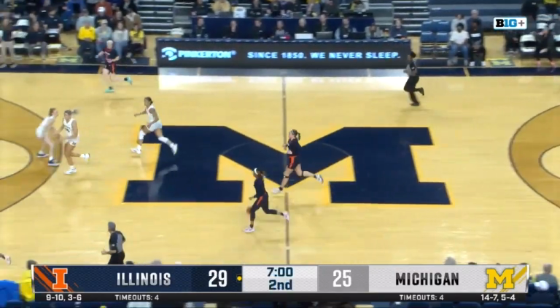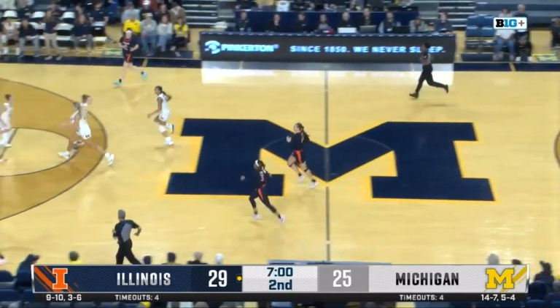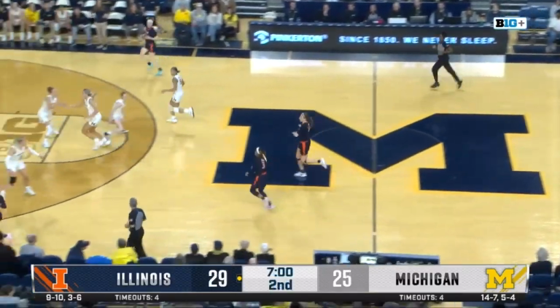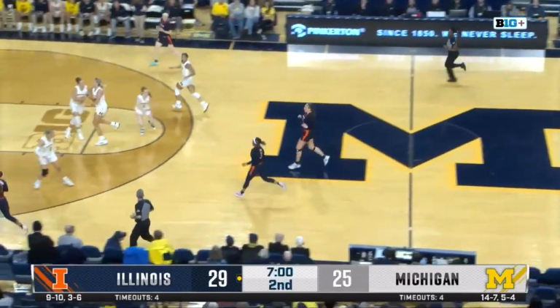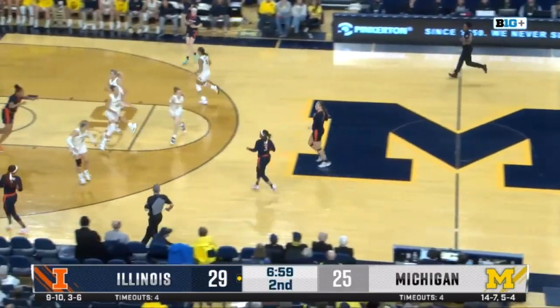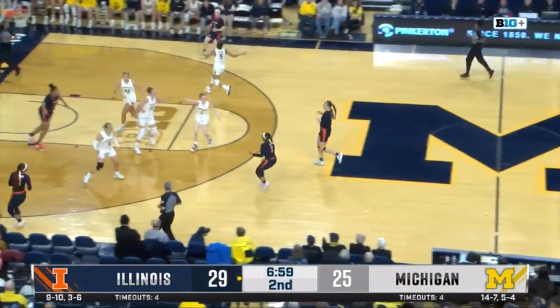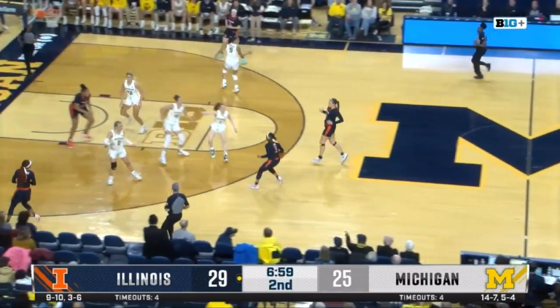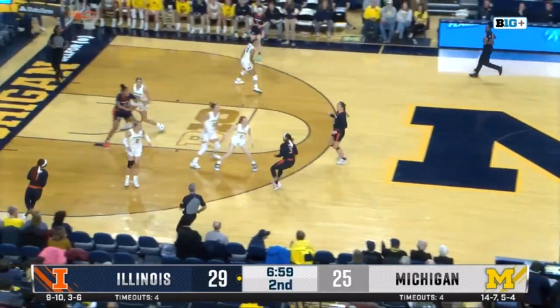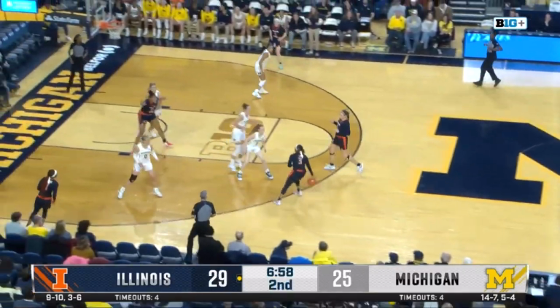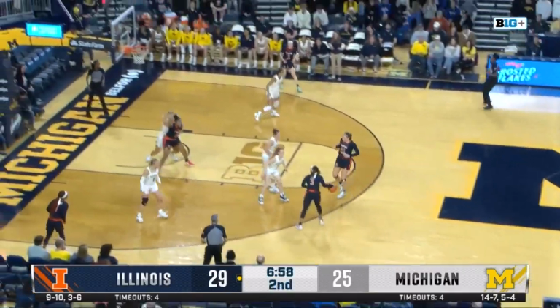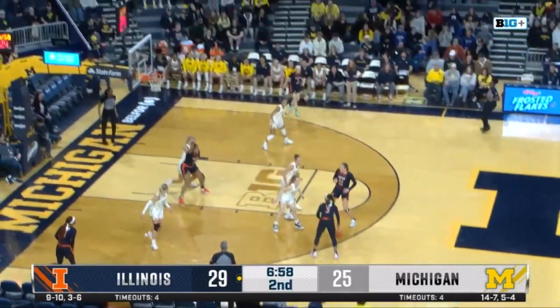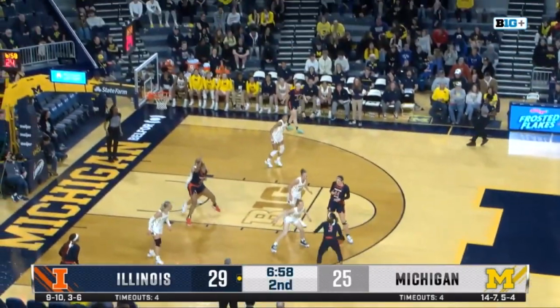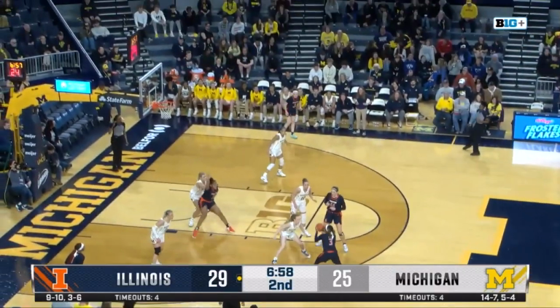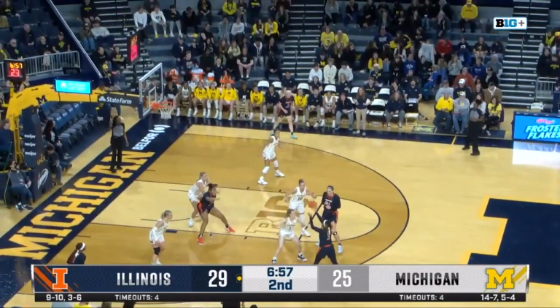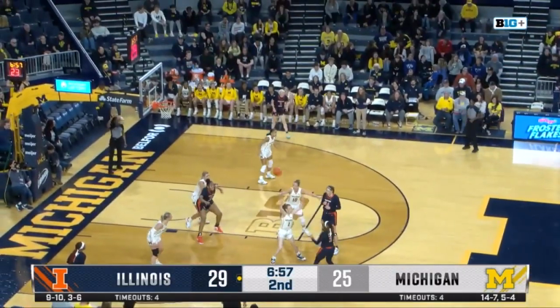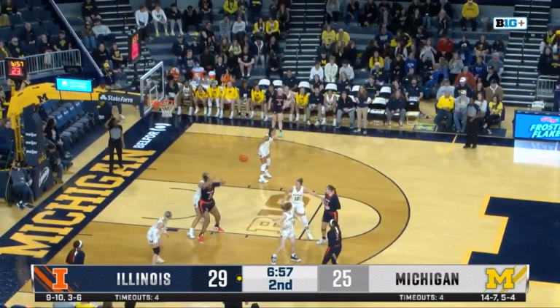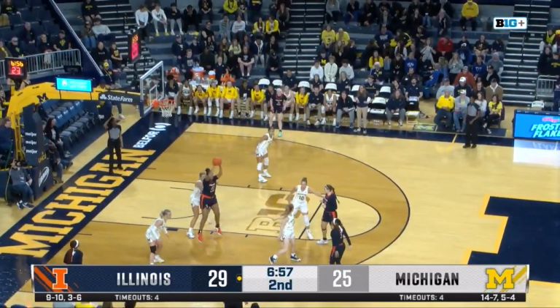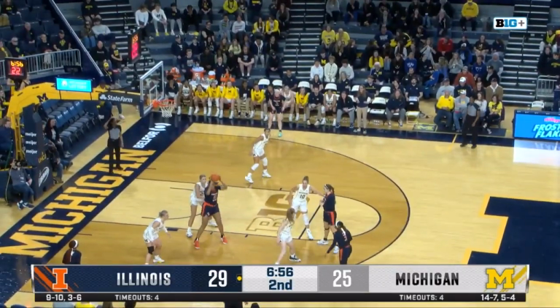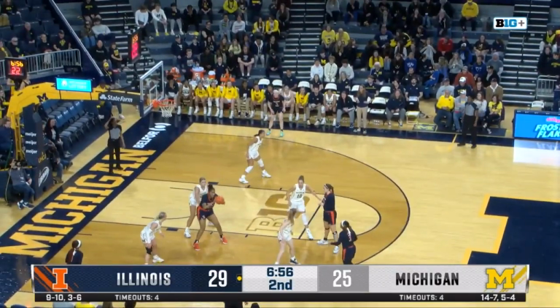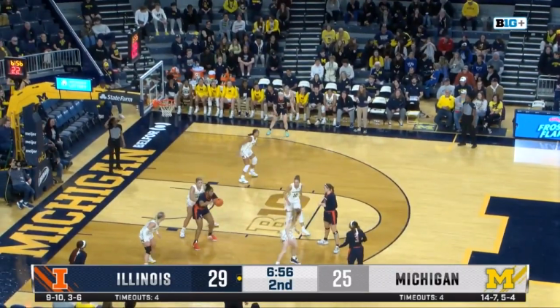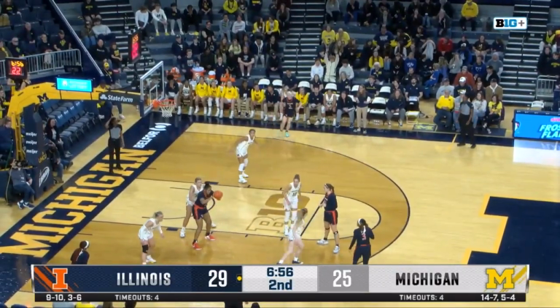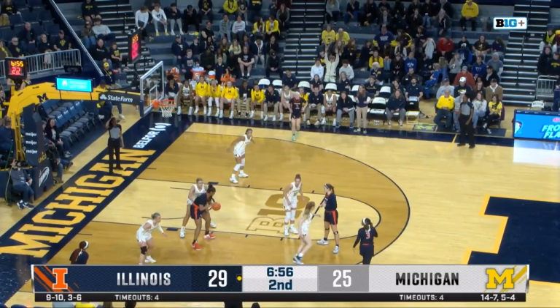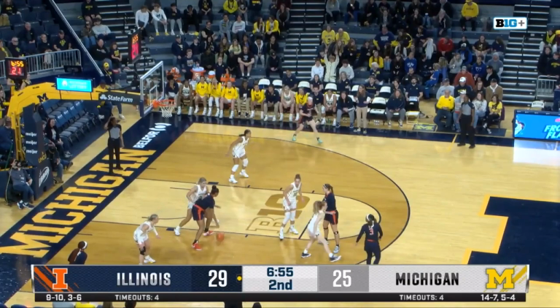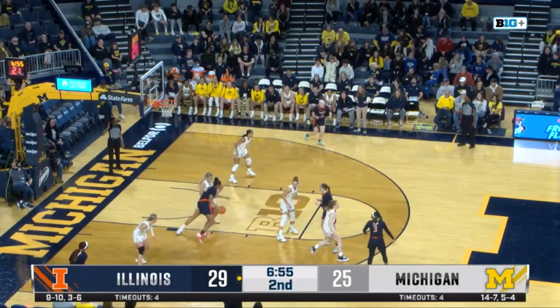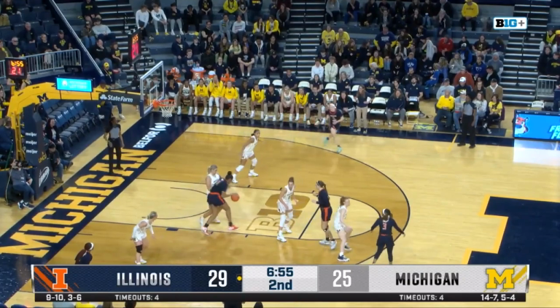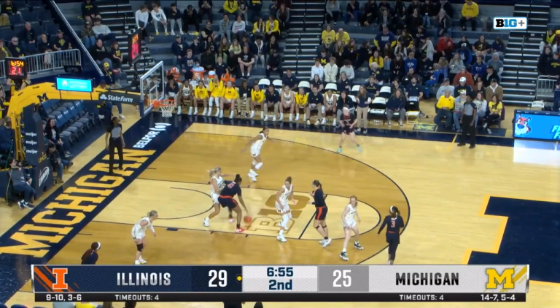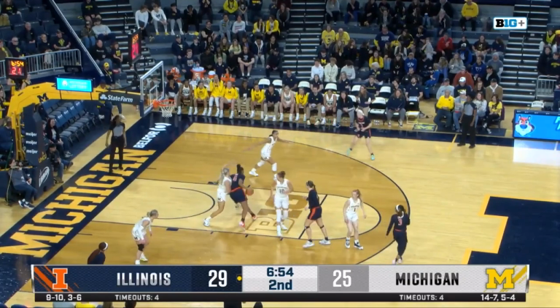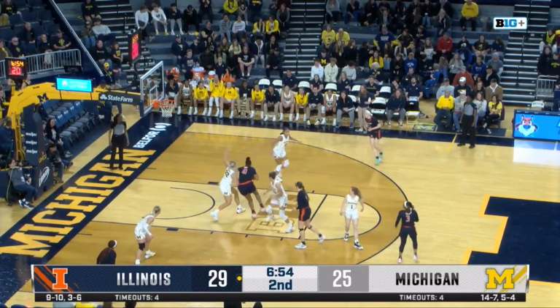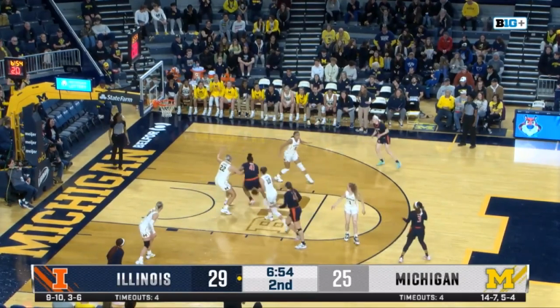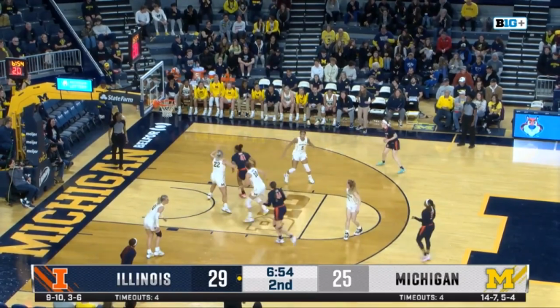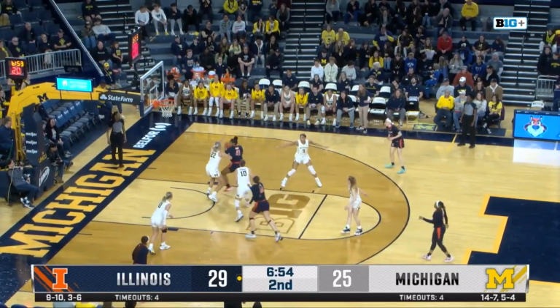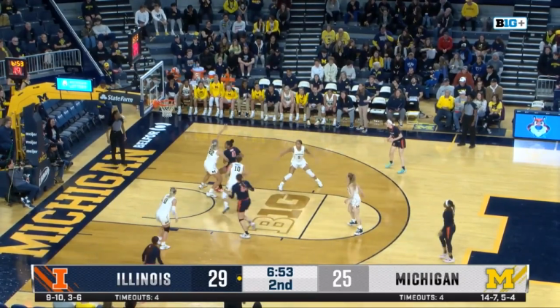That's okay though, Alyssa Brett just needs to keep shooting. She is one for six from the field, one for four from three, but after making one, I don't mind the heat check.